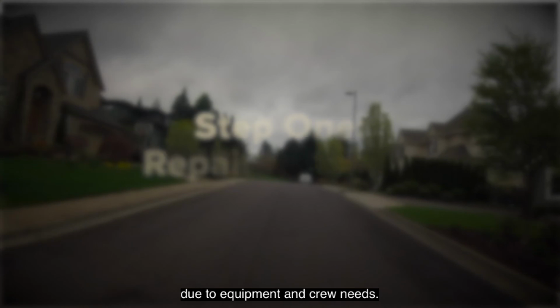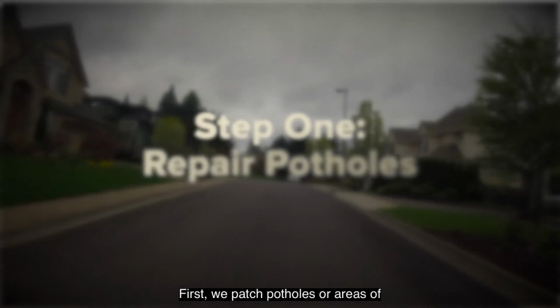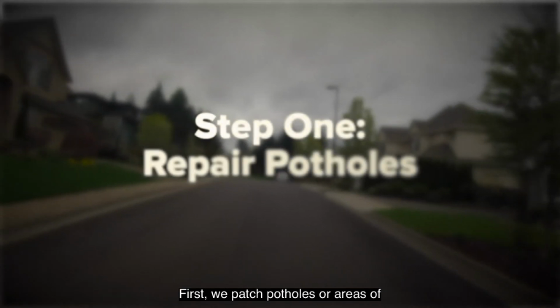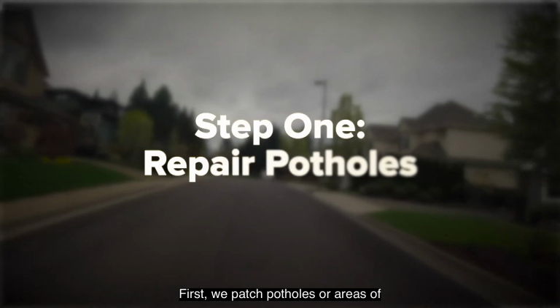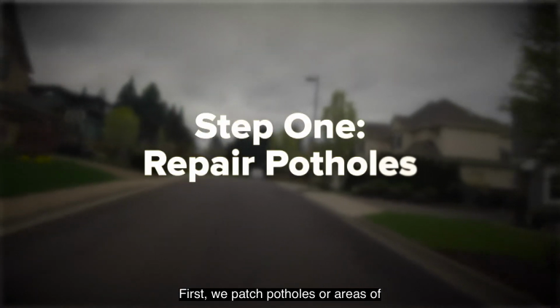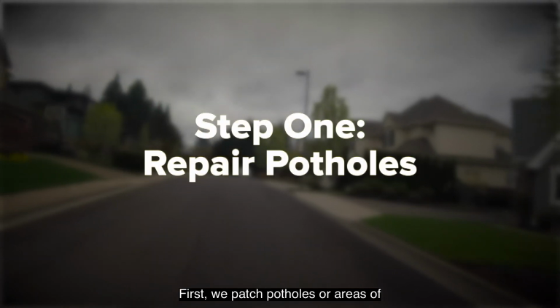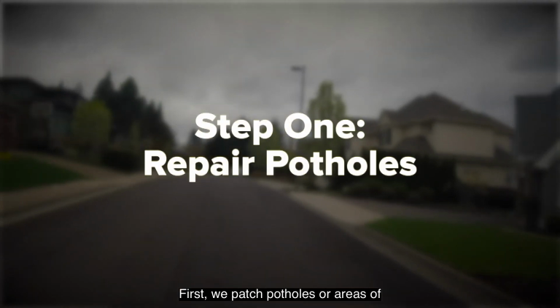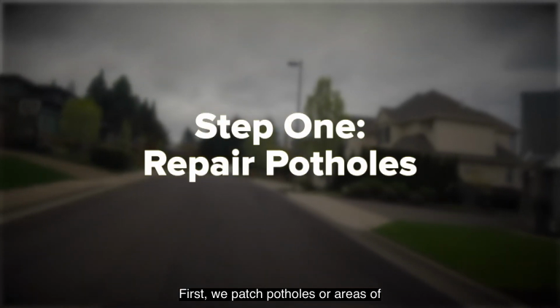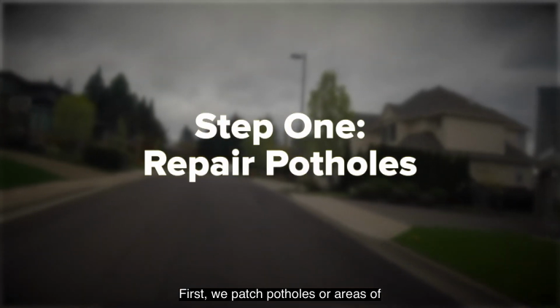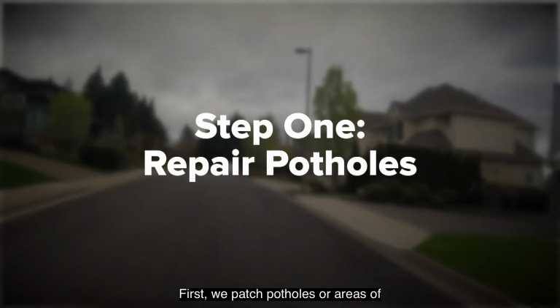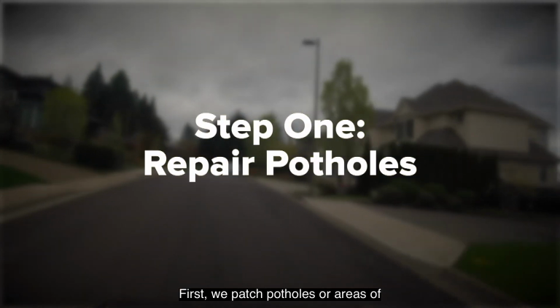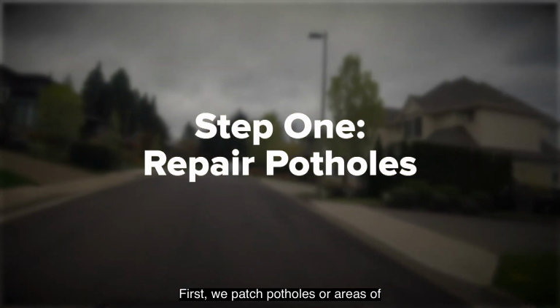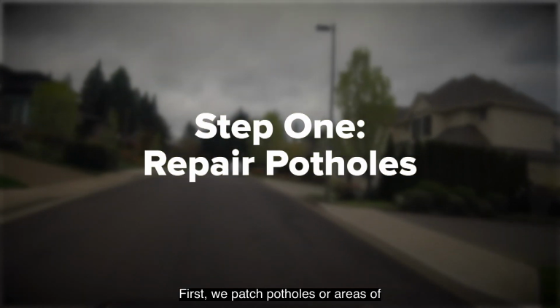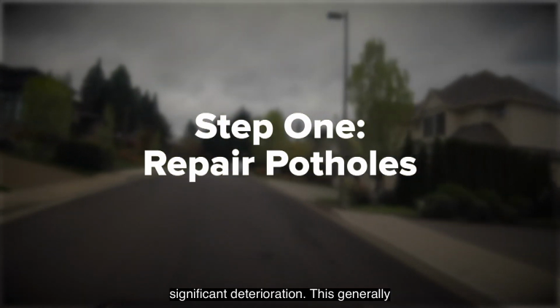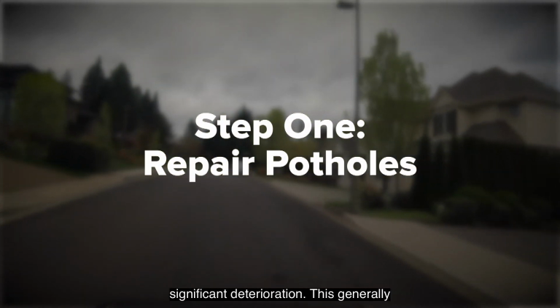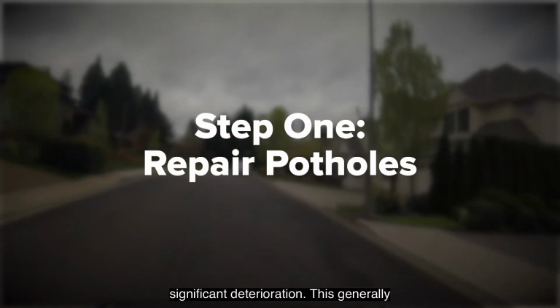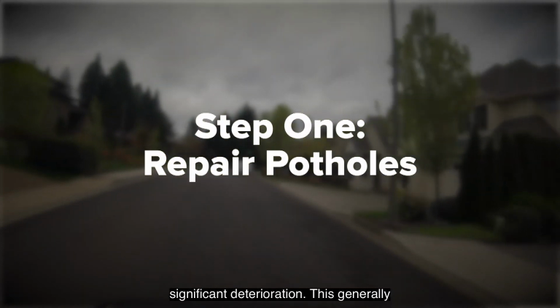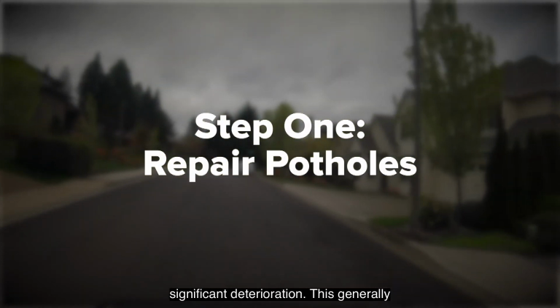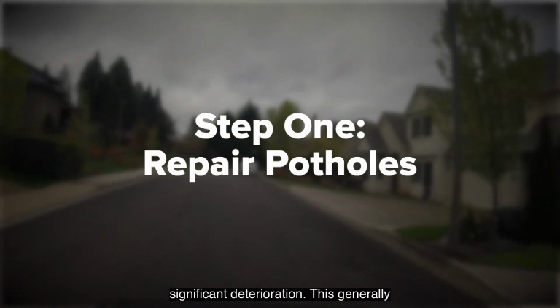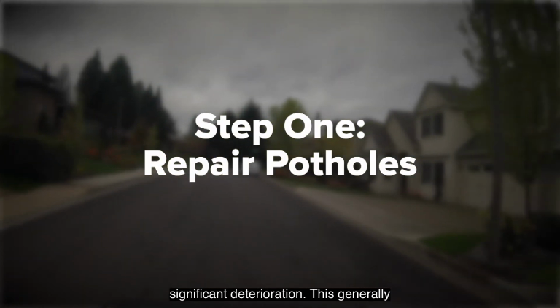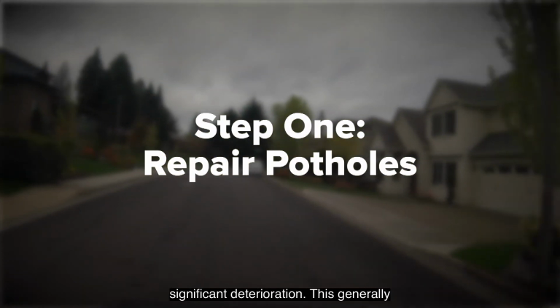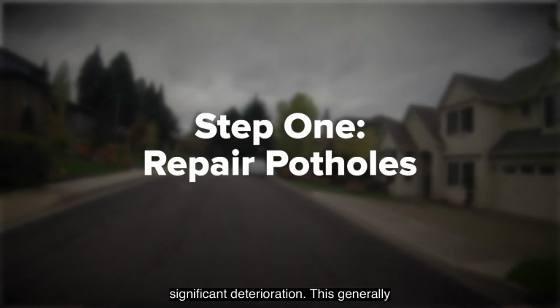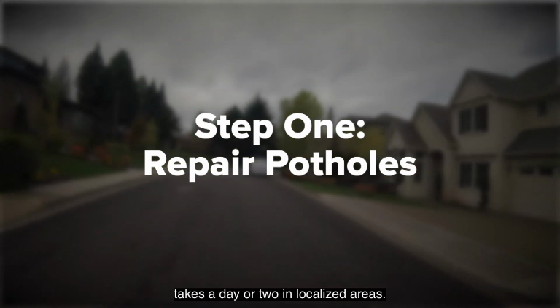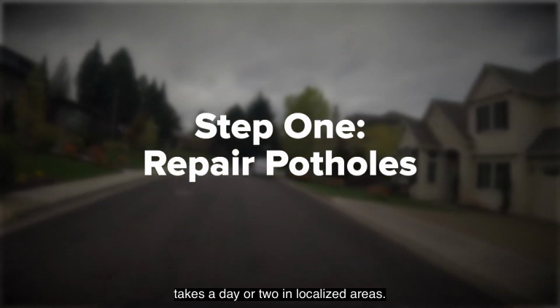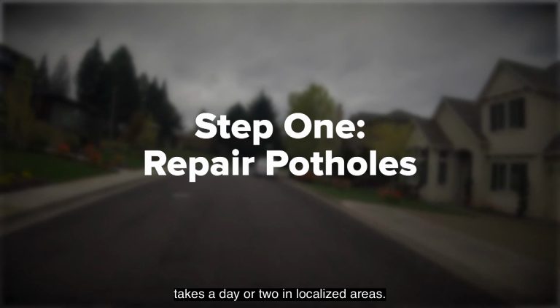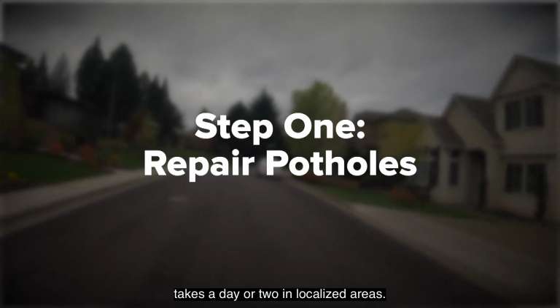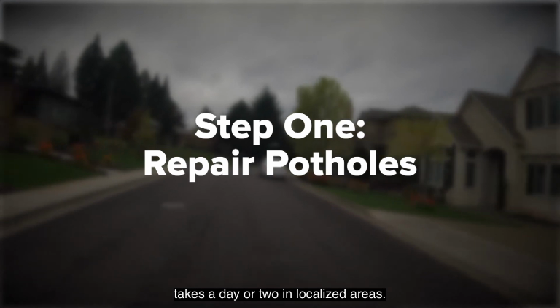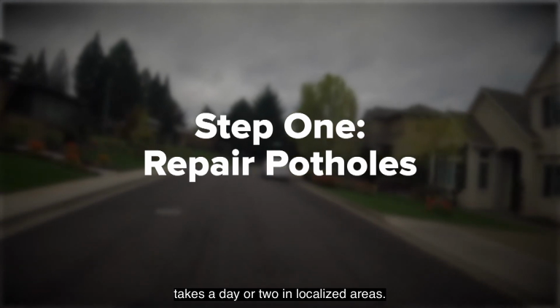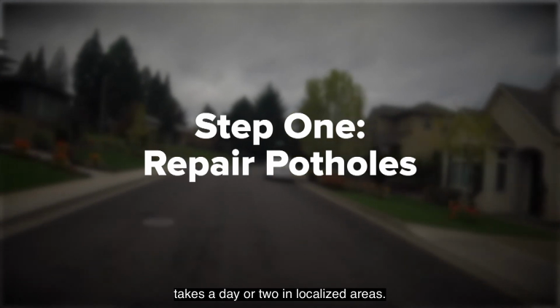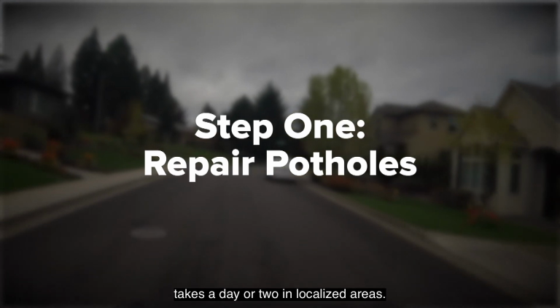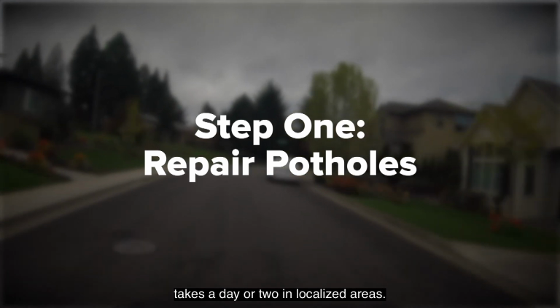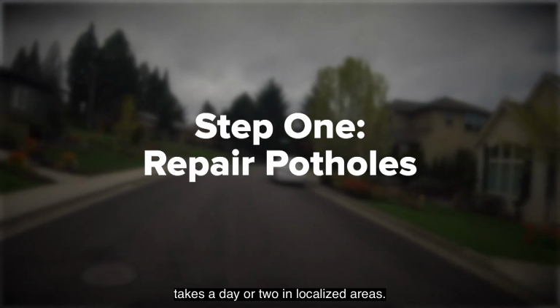First, we patch potholes or areas of significant deterioration. This generally takes a day or two in localized areas.